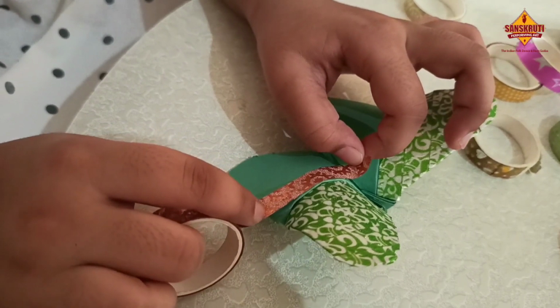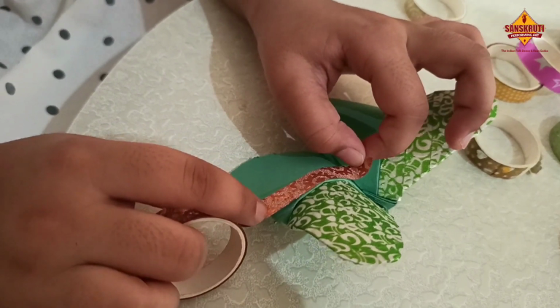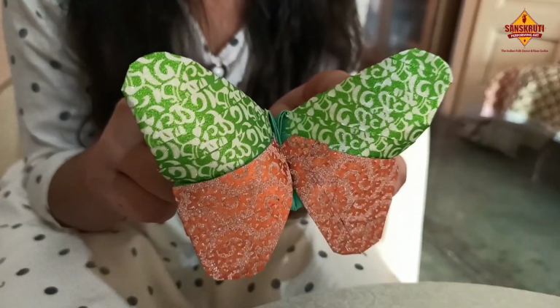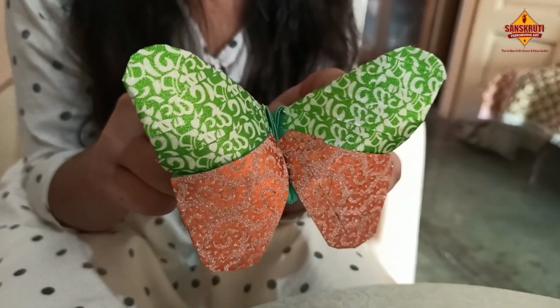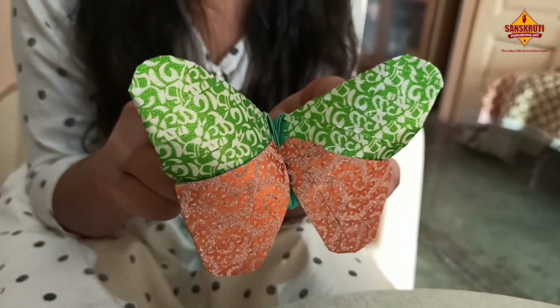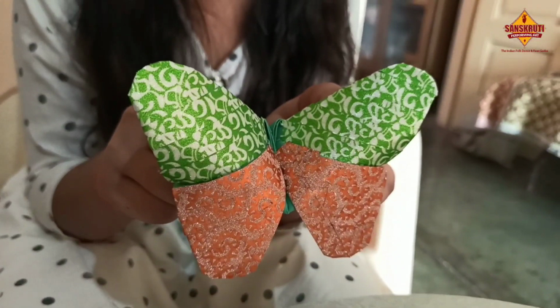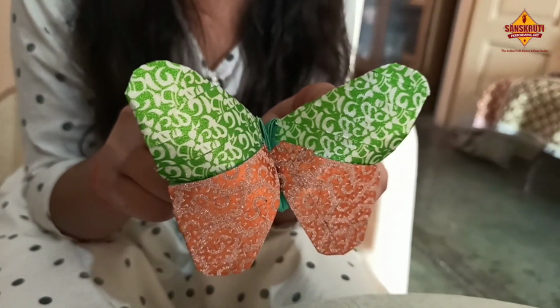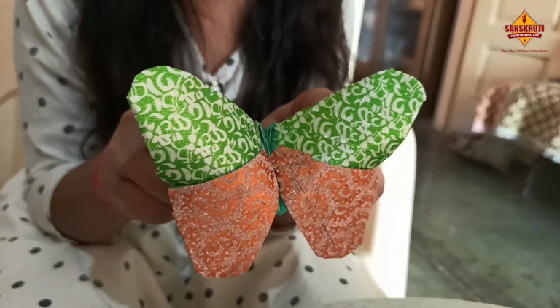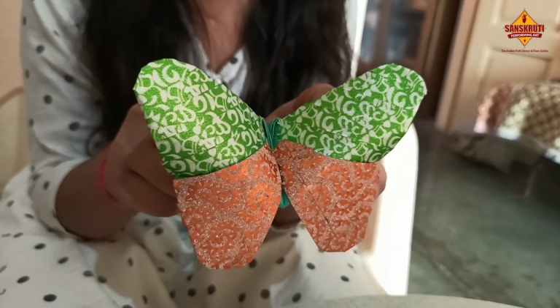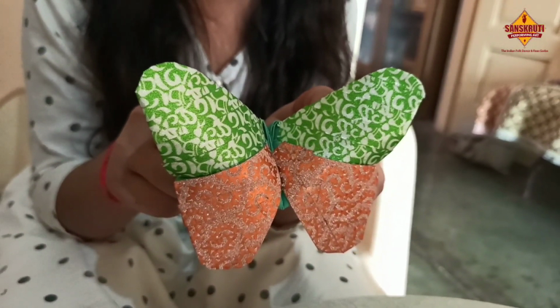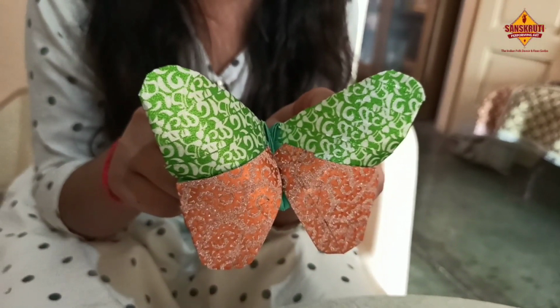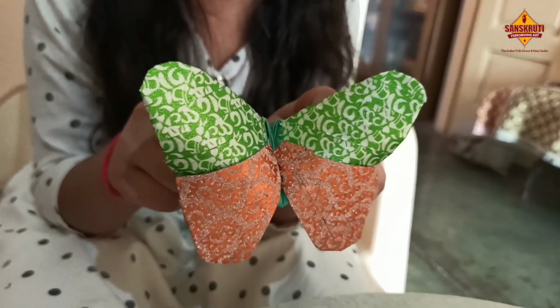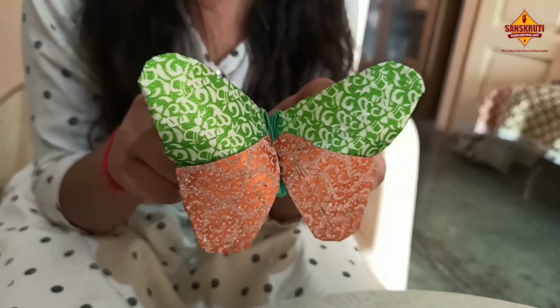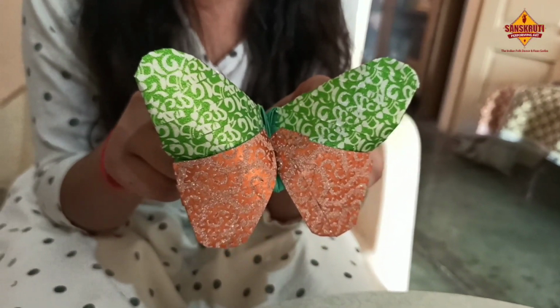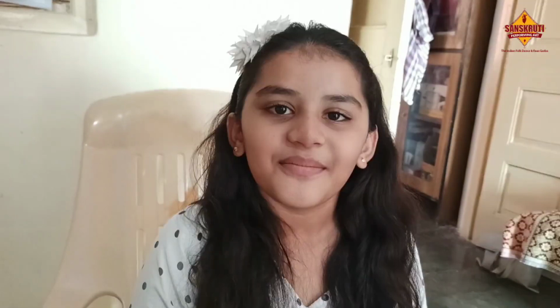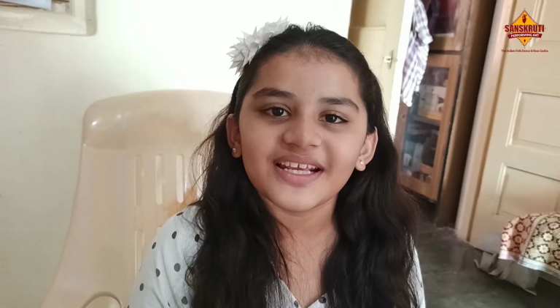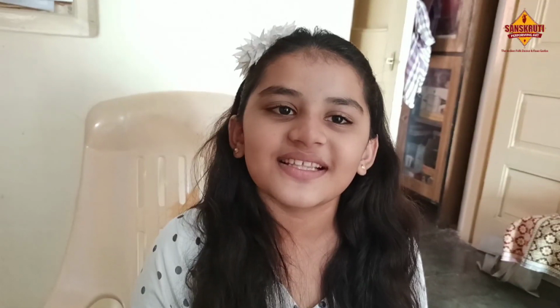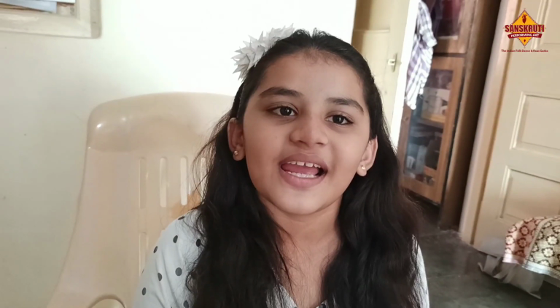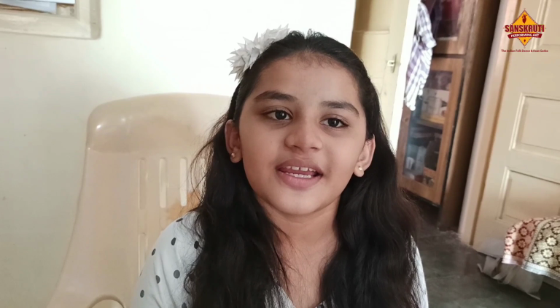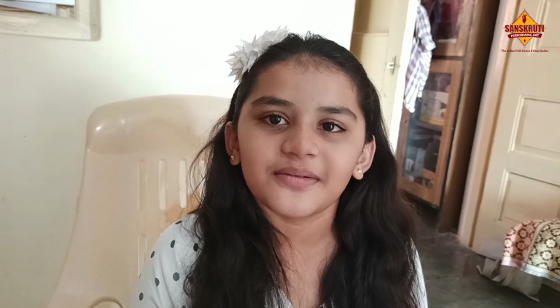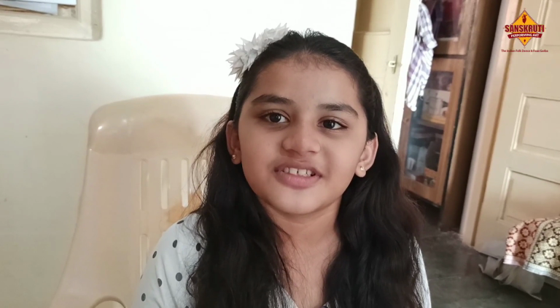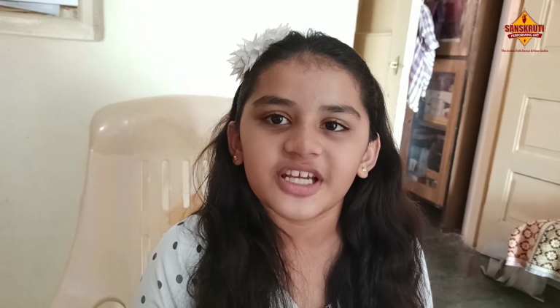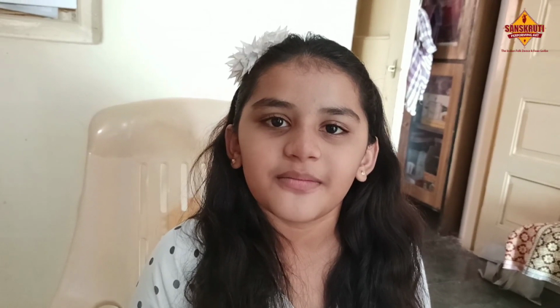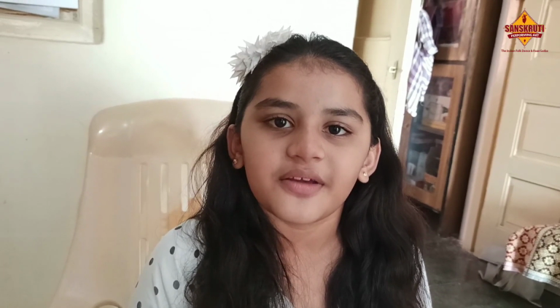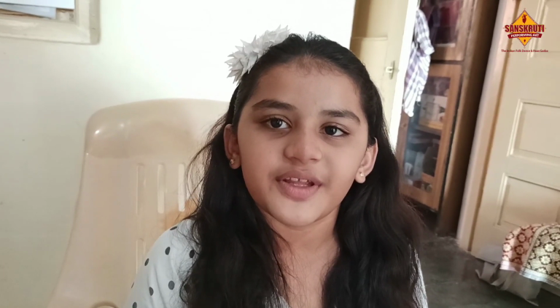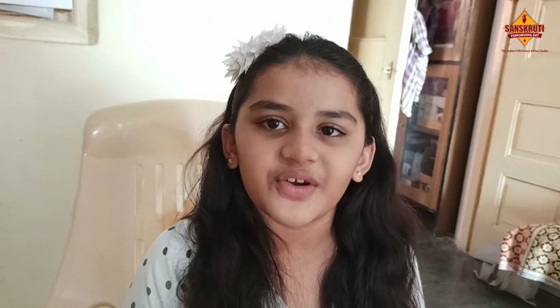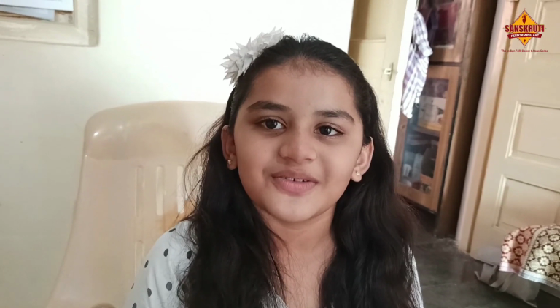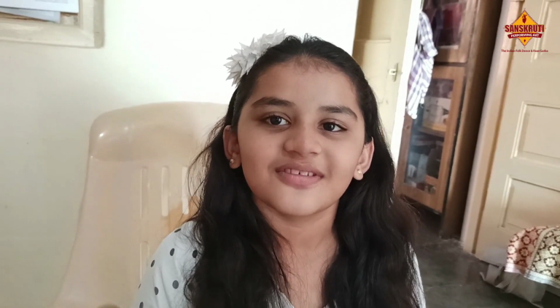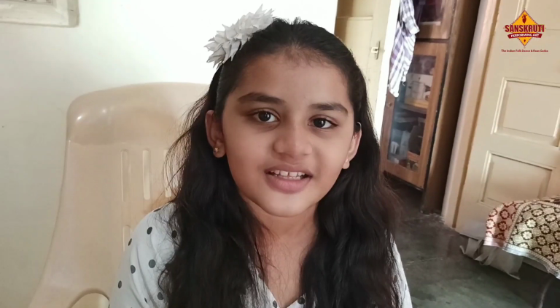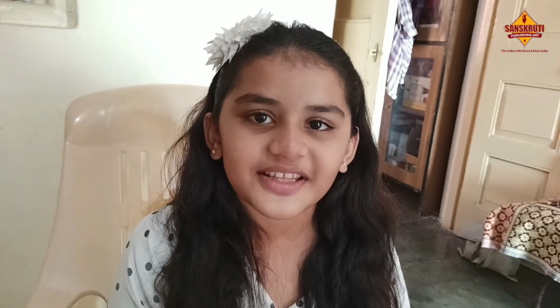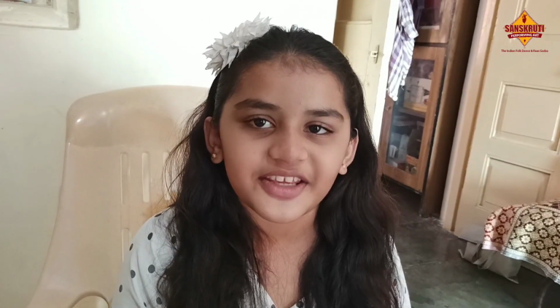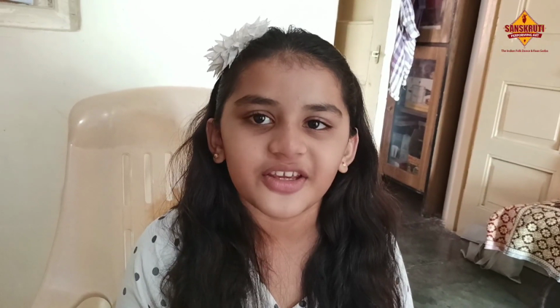Beautiful butterfly is ready! Please like and share my video. Thank you.